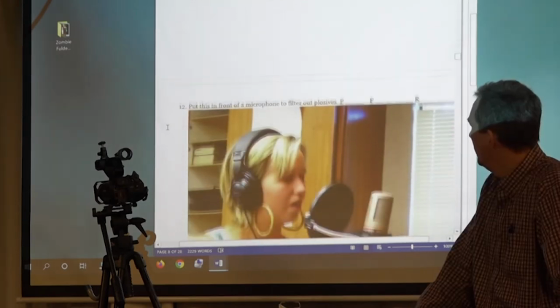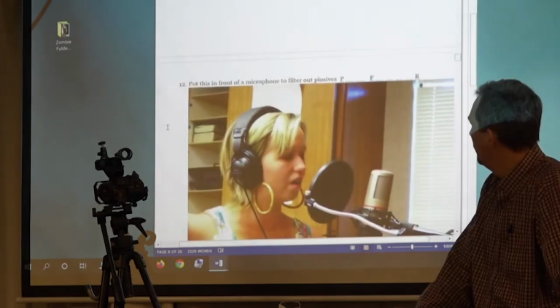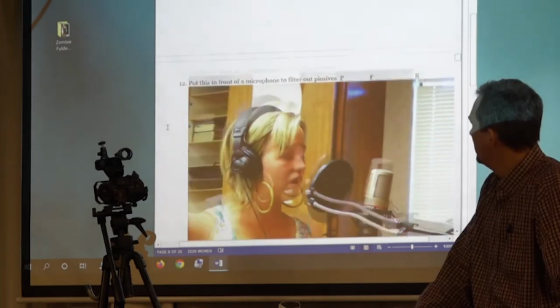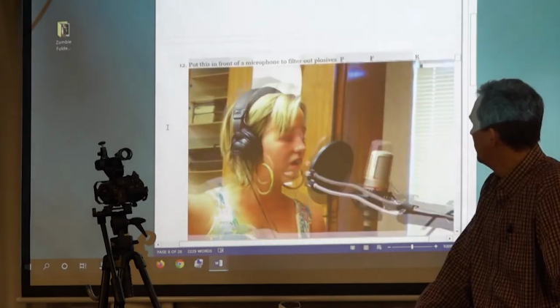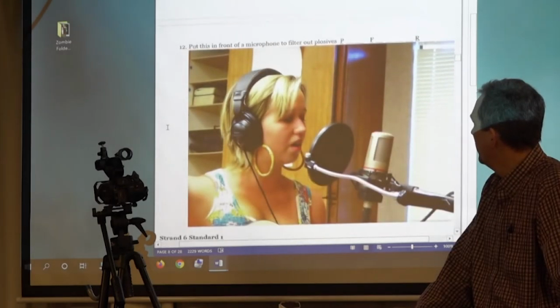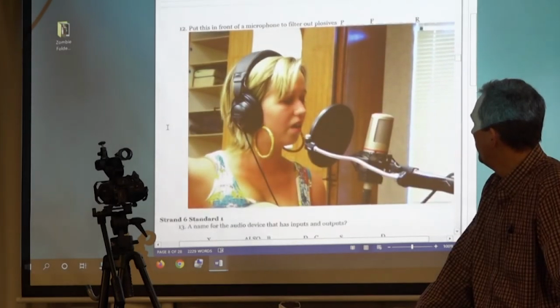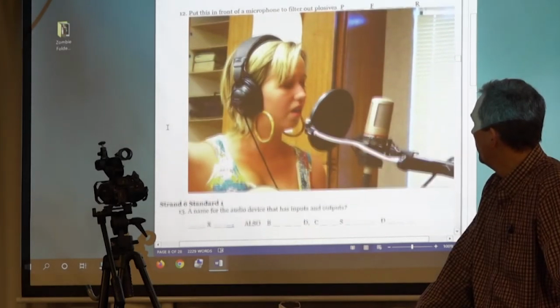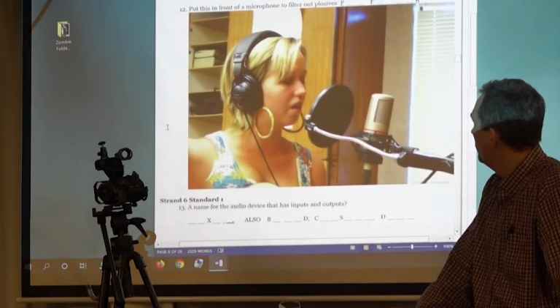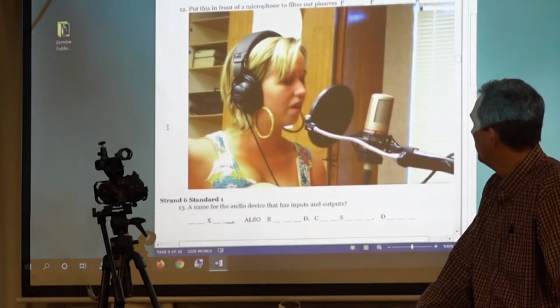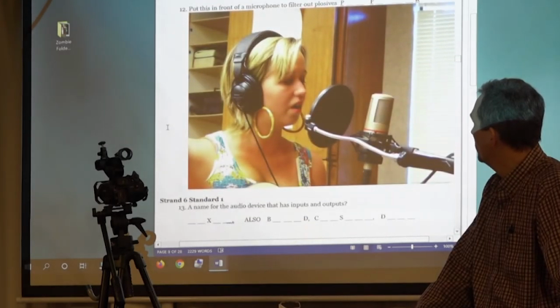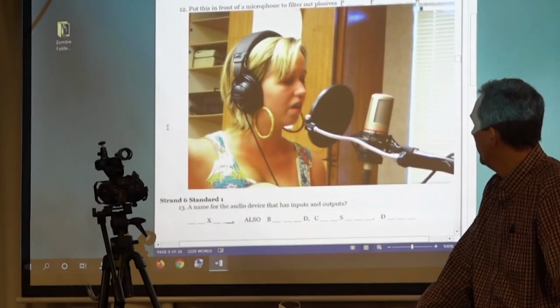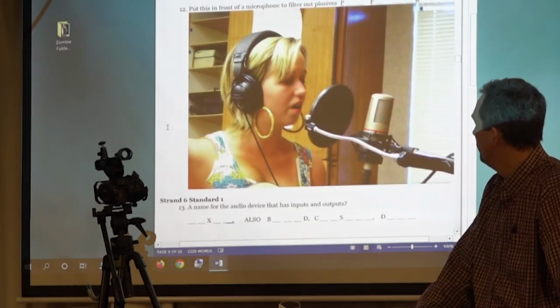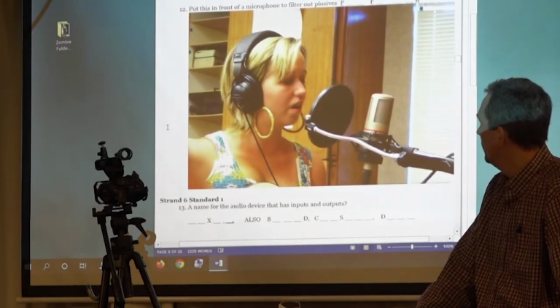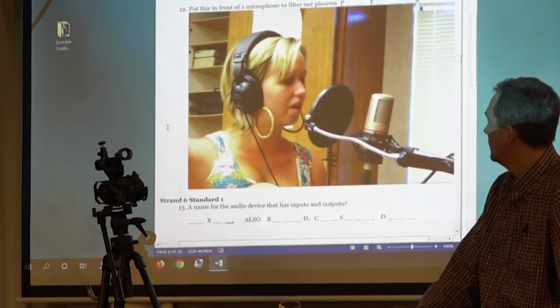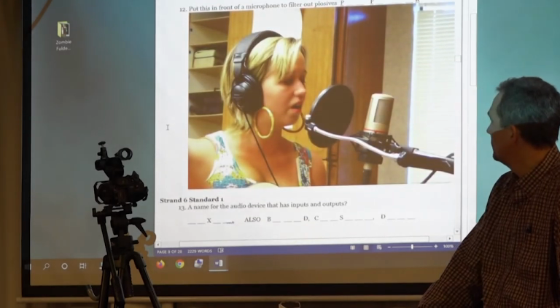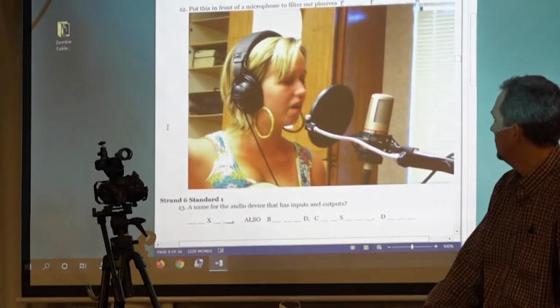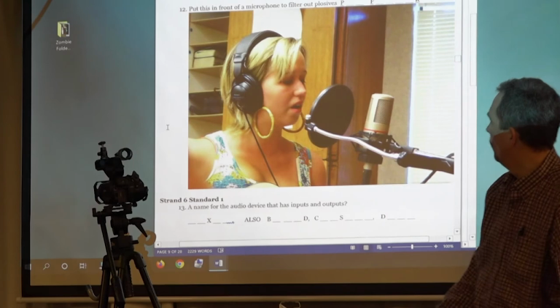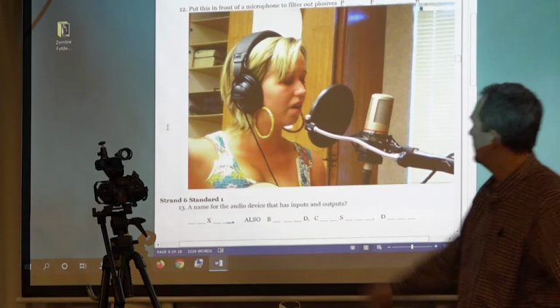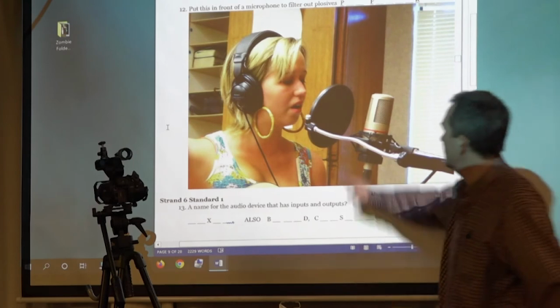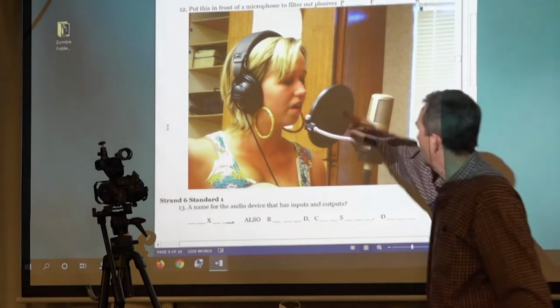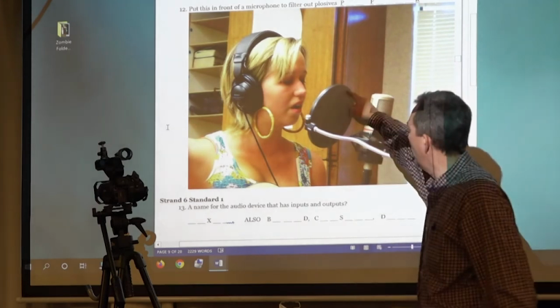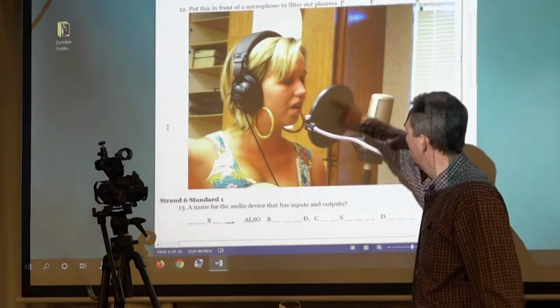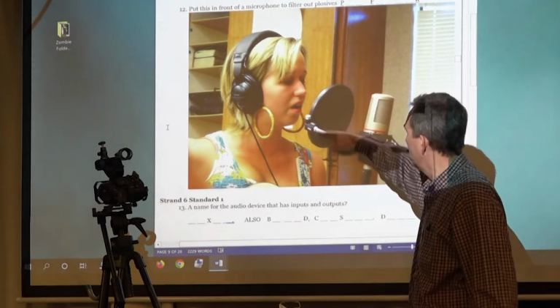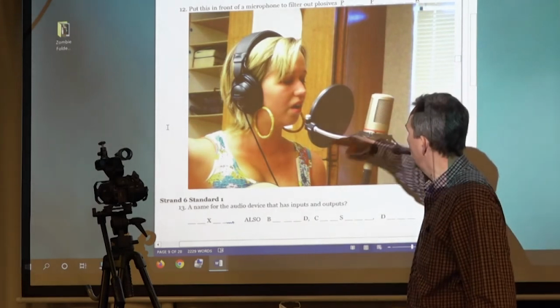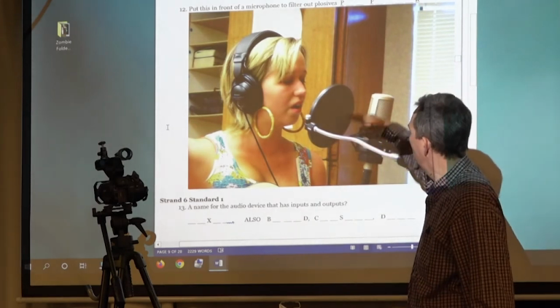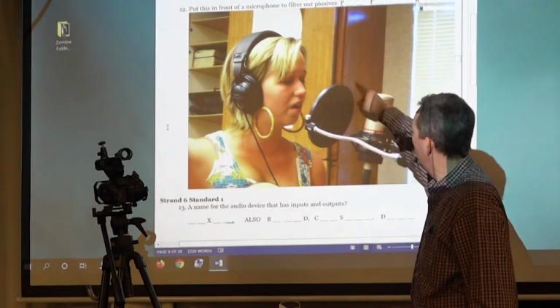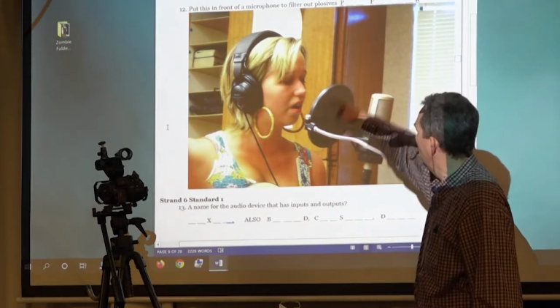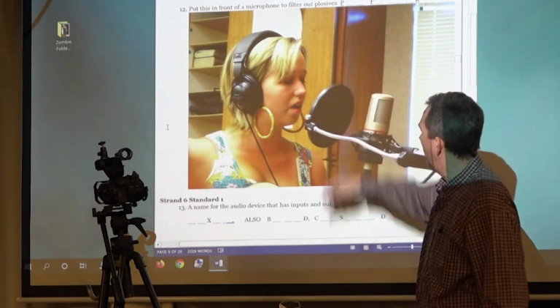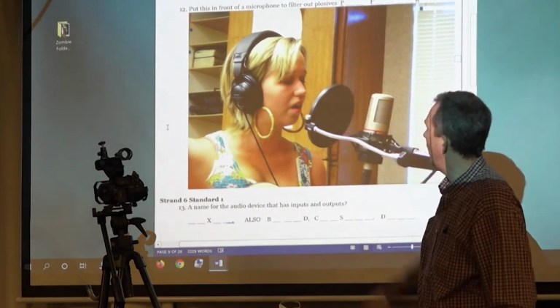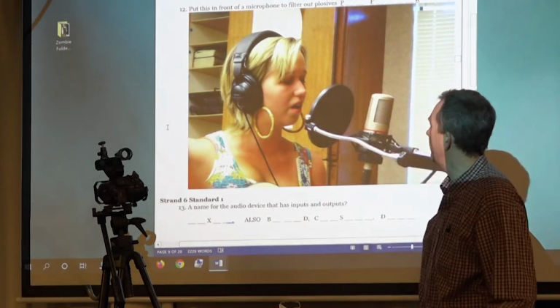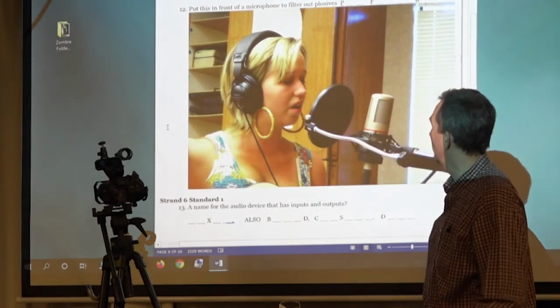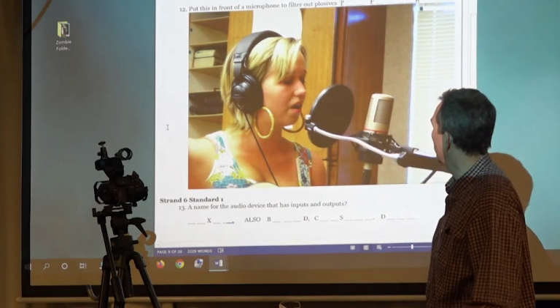Put this in front of a microphone to filter out plosives. What is this thing called? A pop filter.